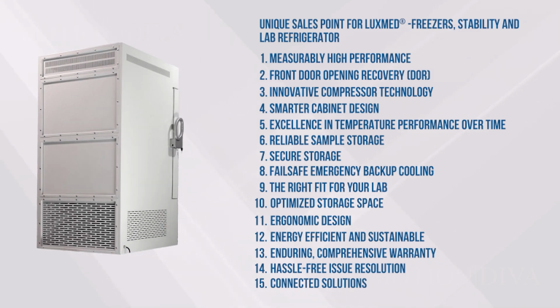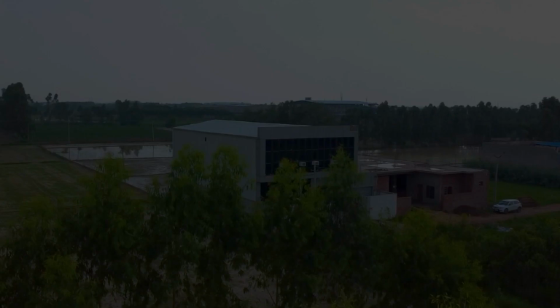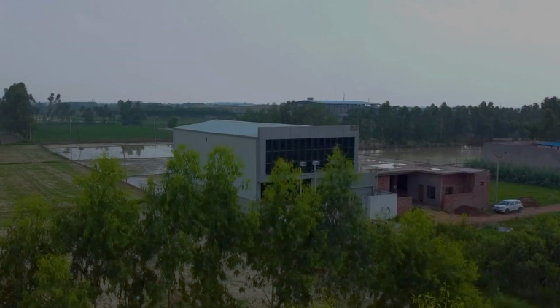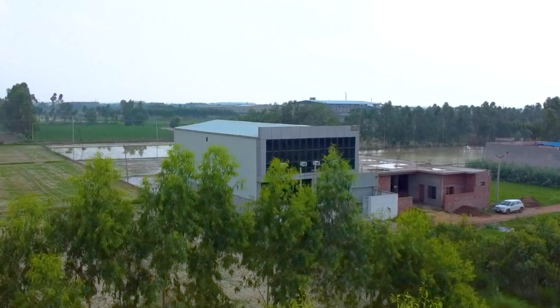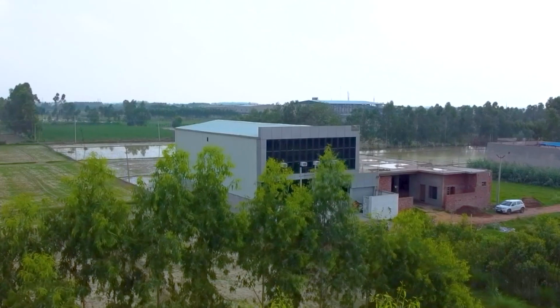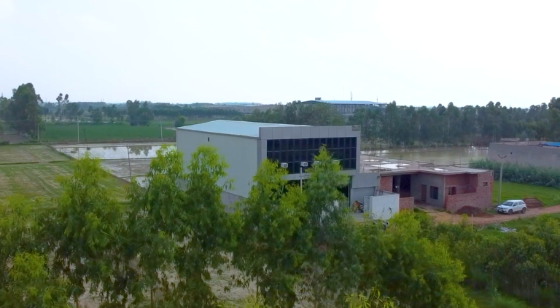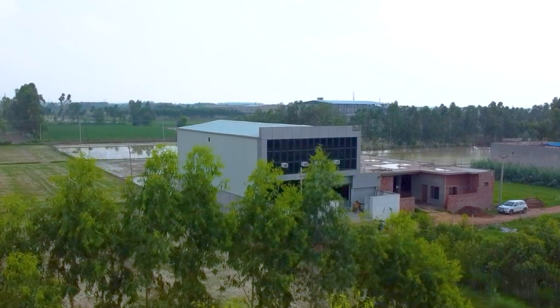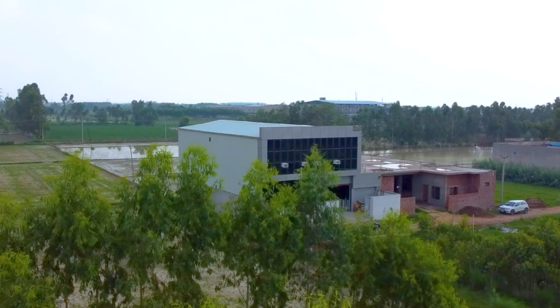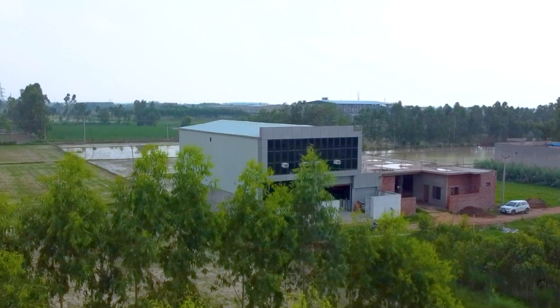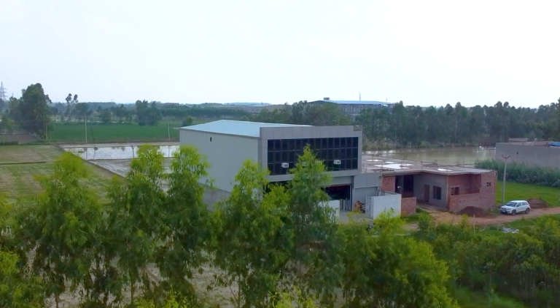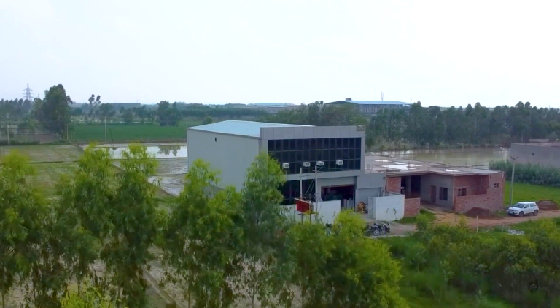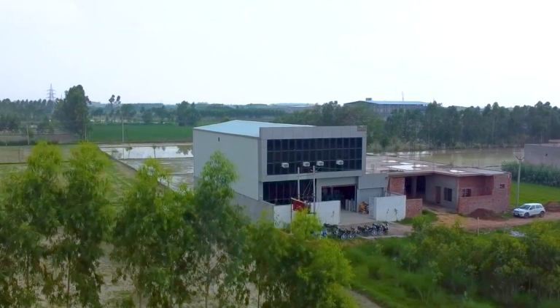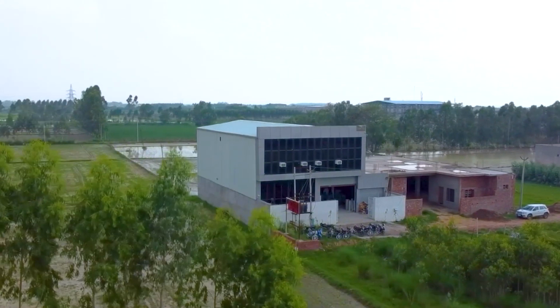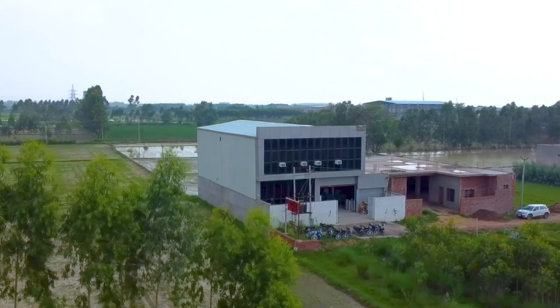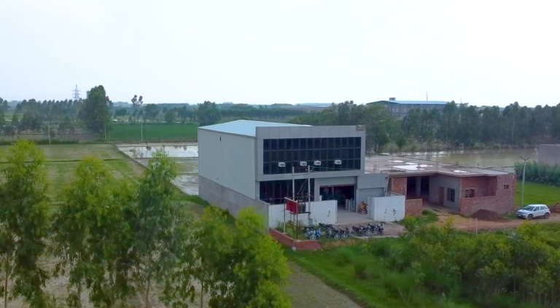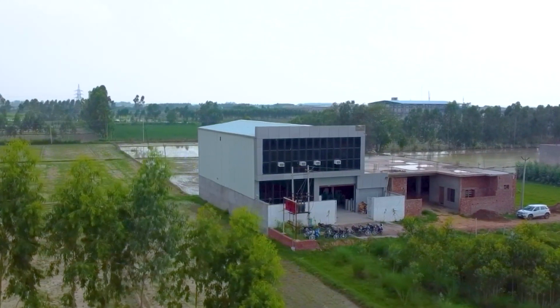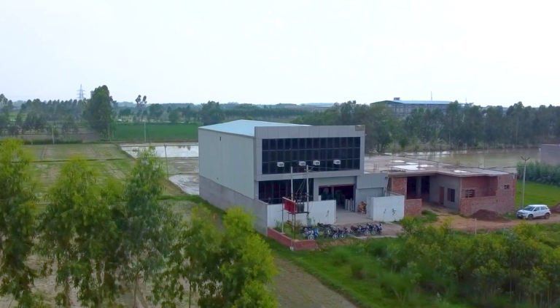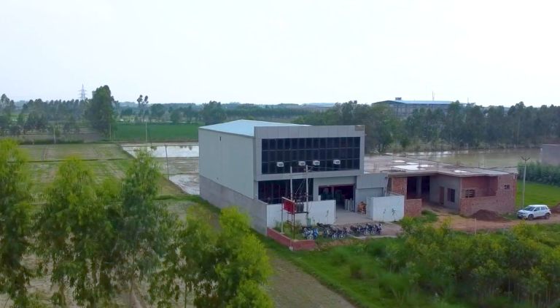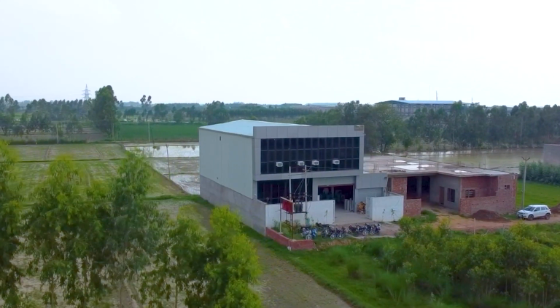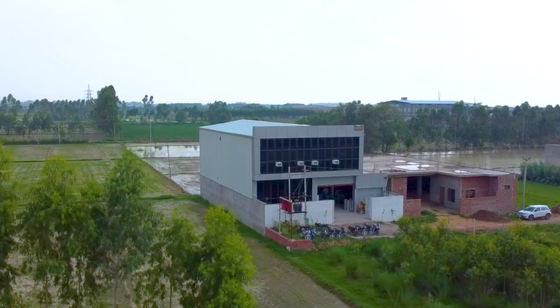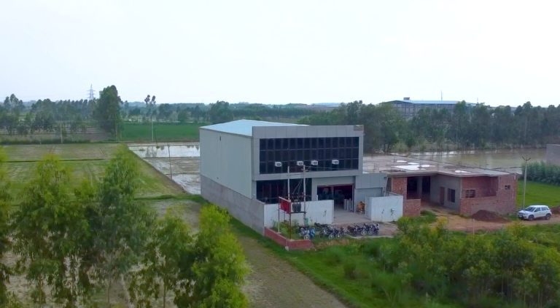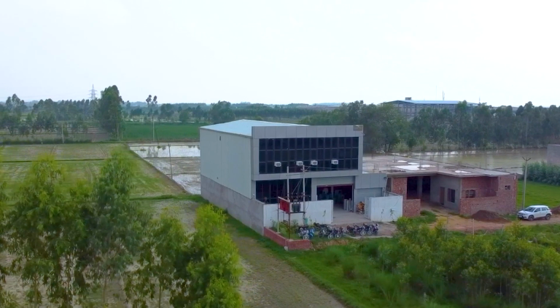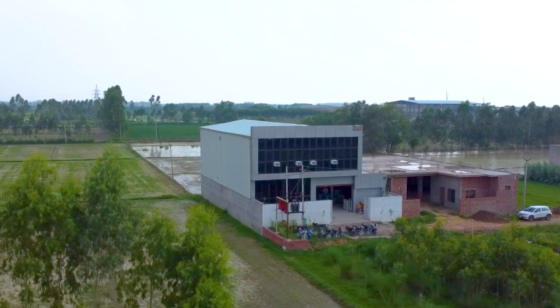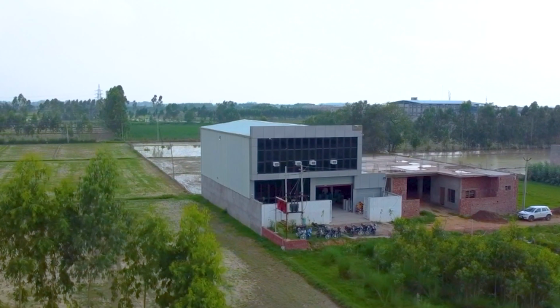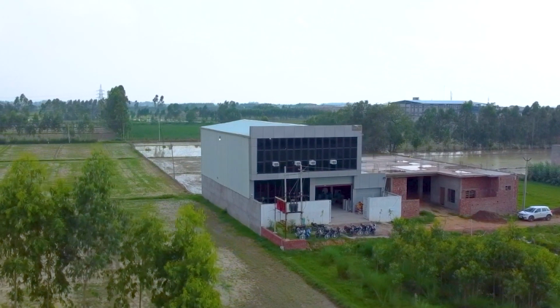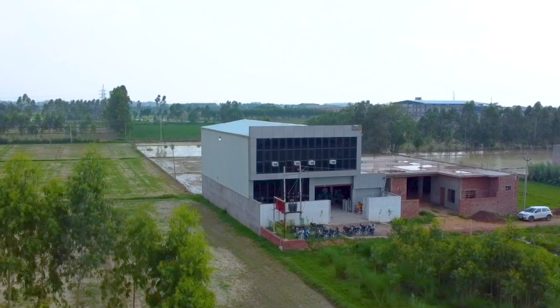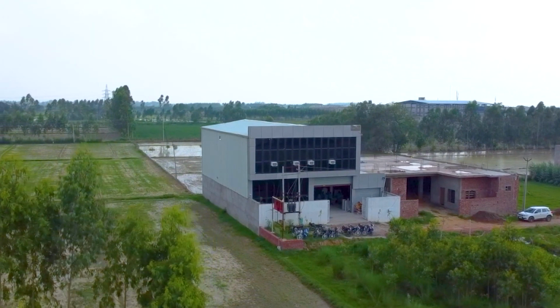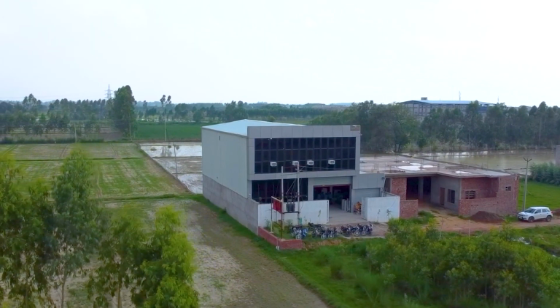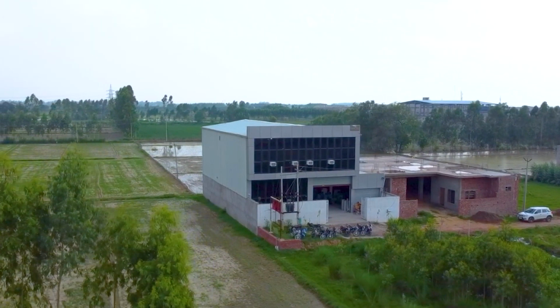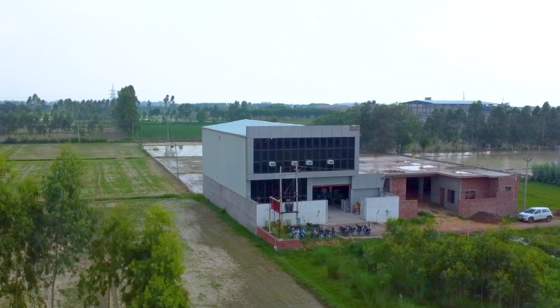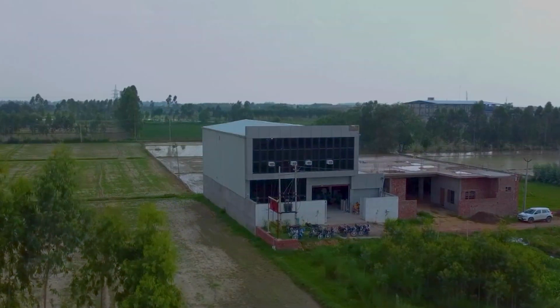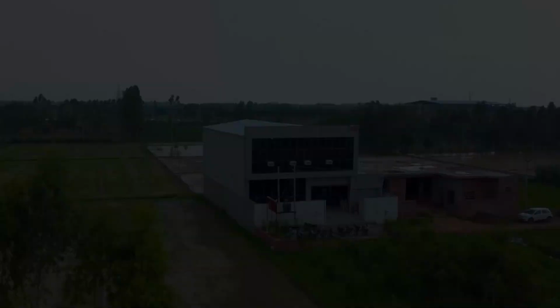LuxMed — the epitome of healthcare redefined. Proudly made in India, serving the global market.